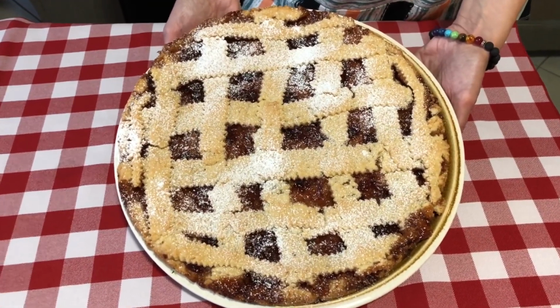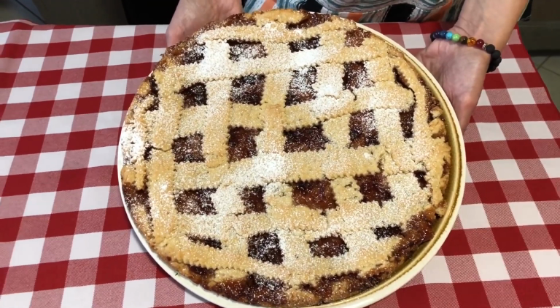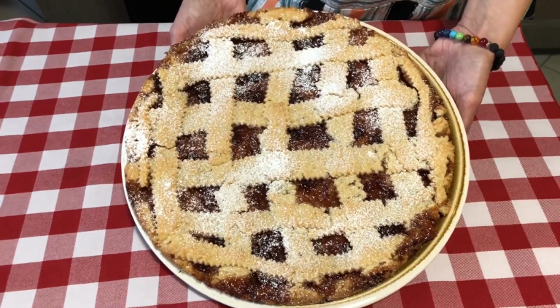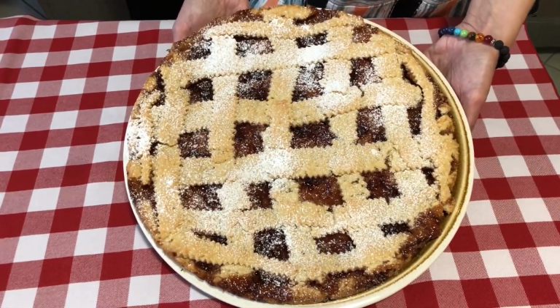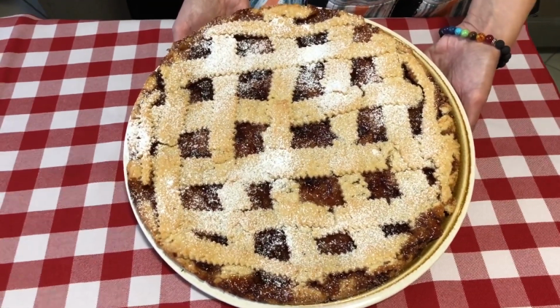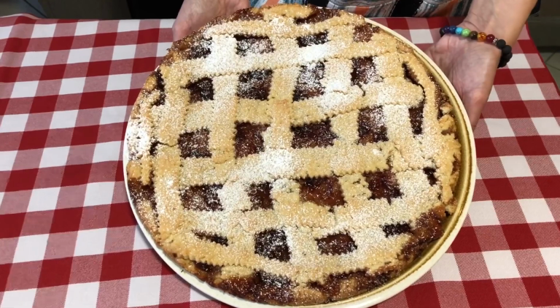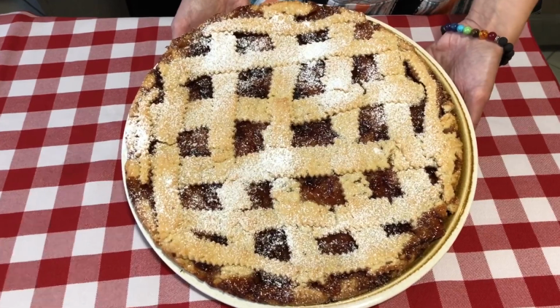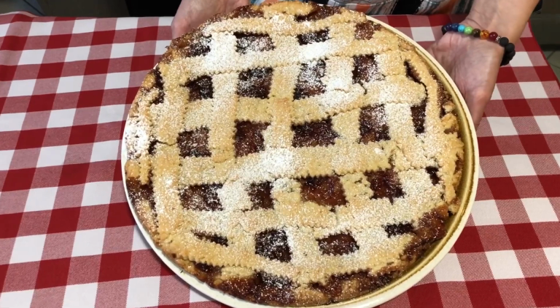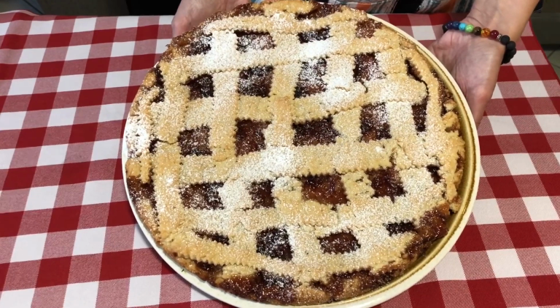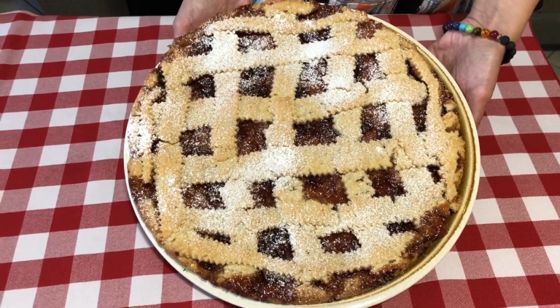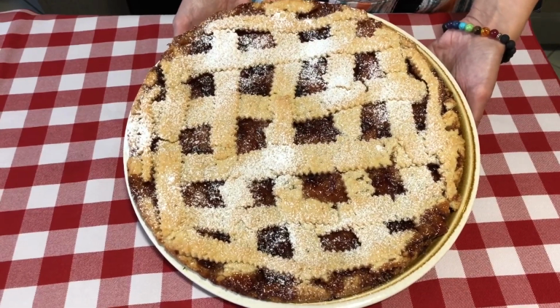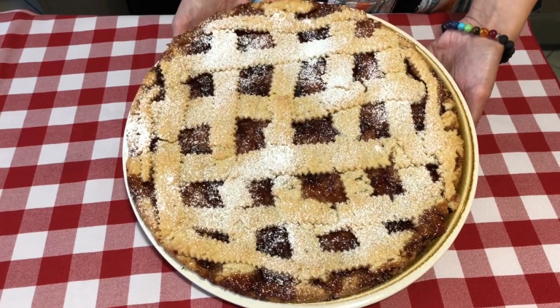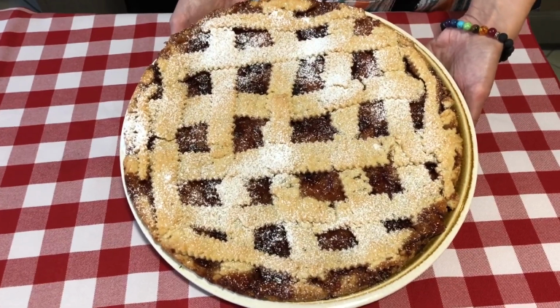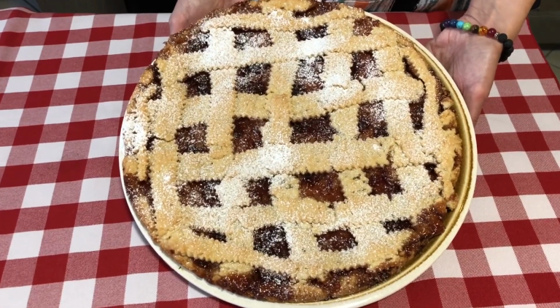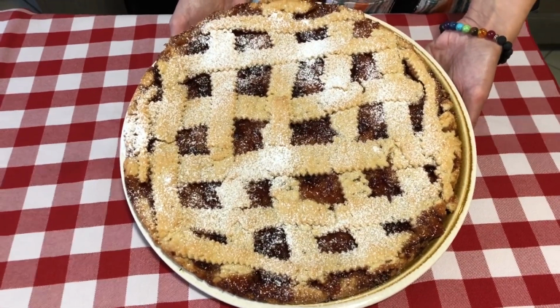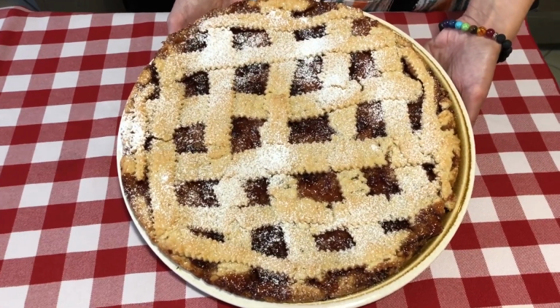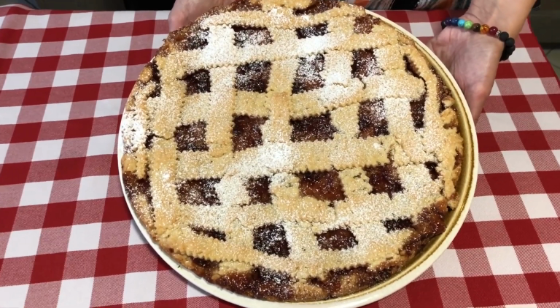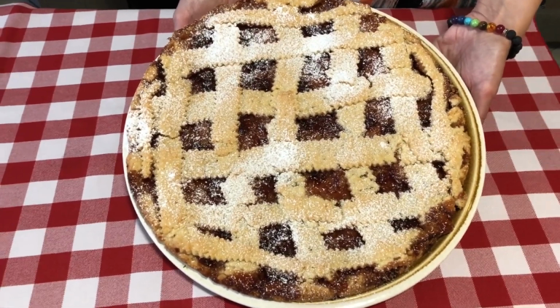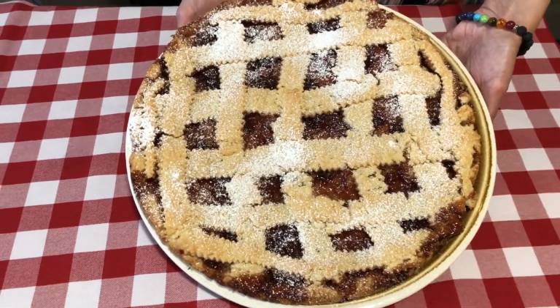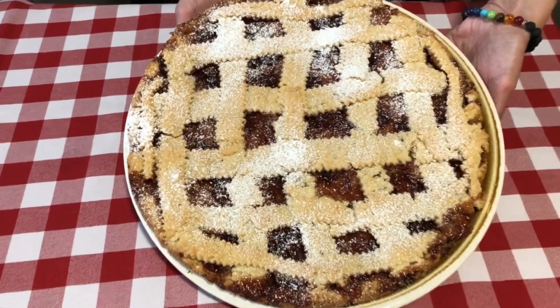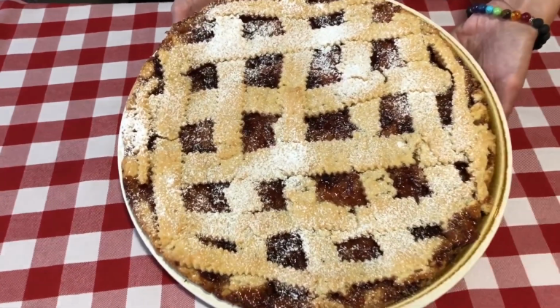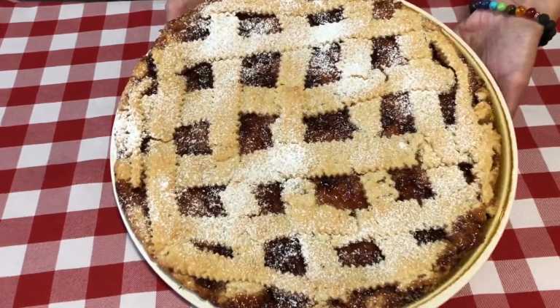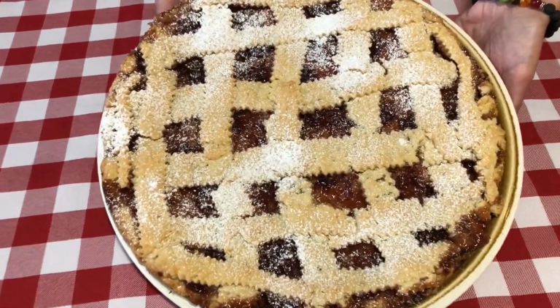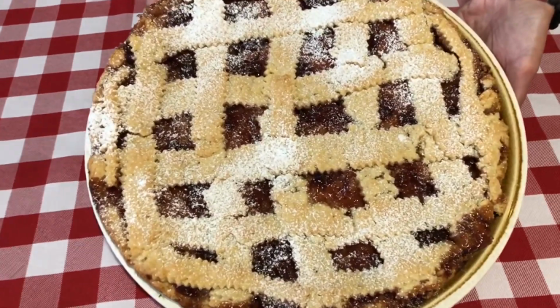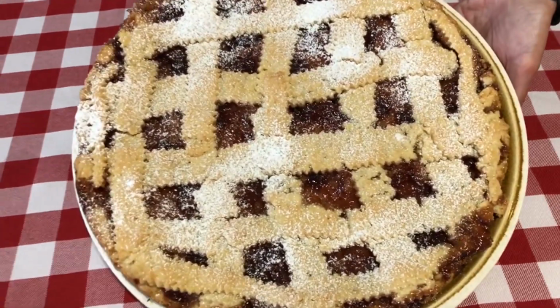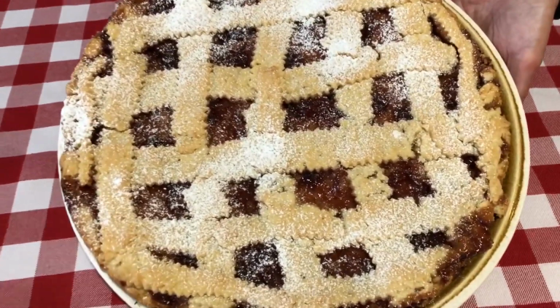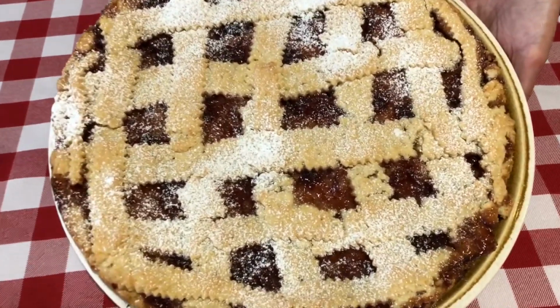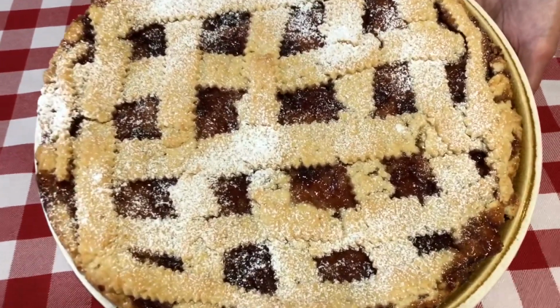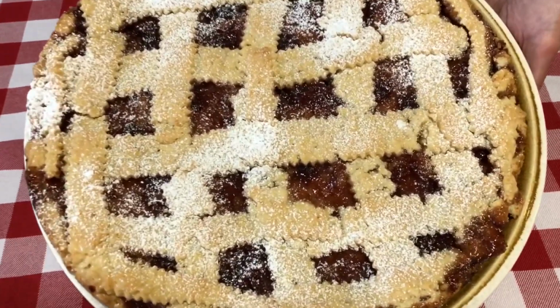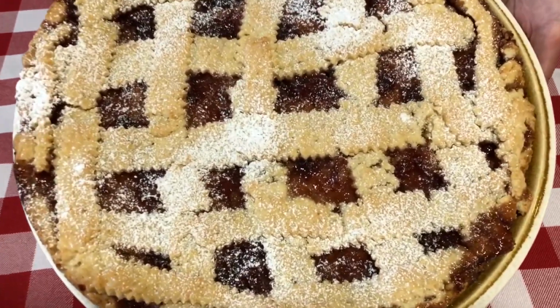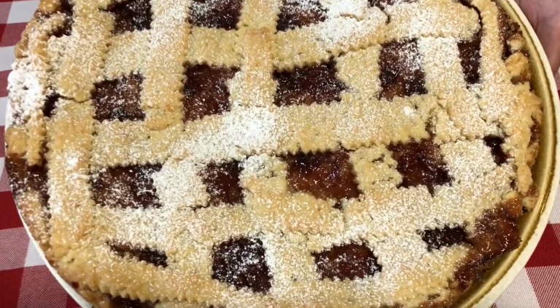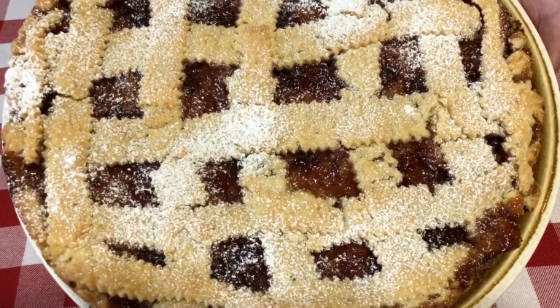So if you'd like to see more of these recipes, please subscribe to our channel by hitting that red subscribe button below.